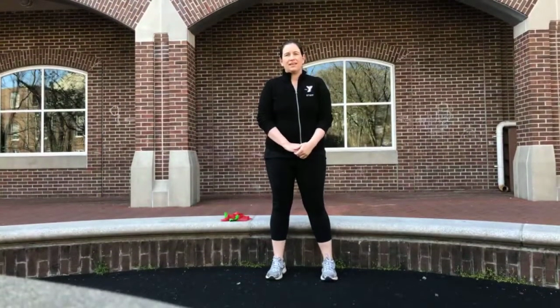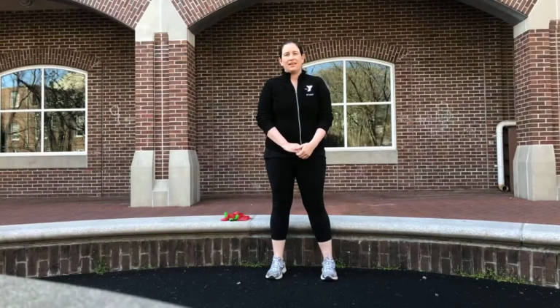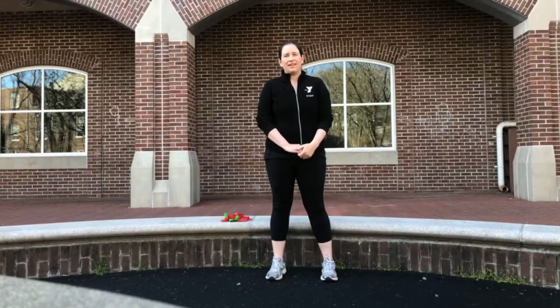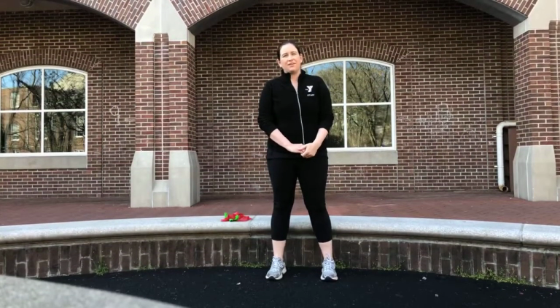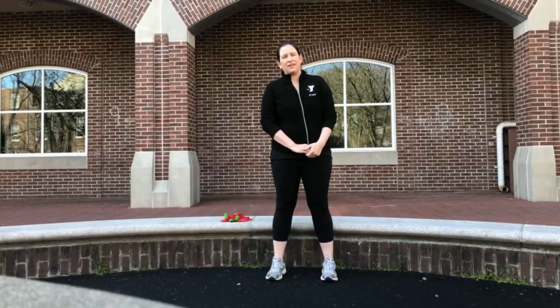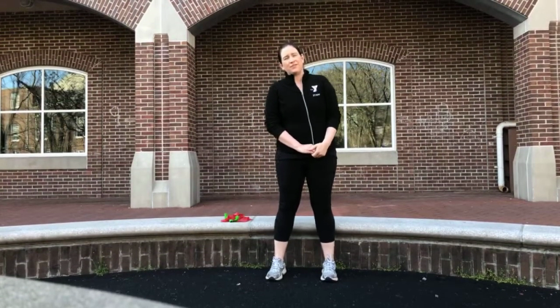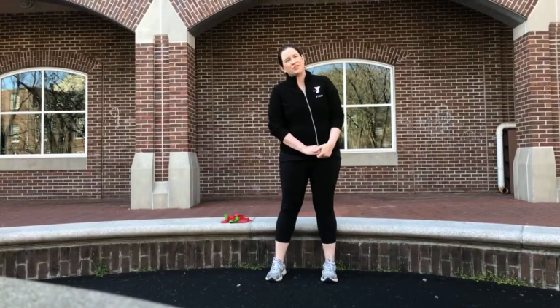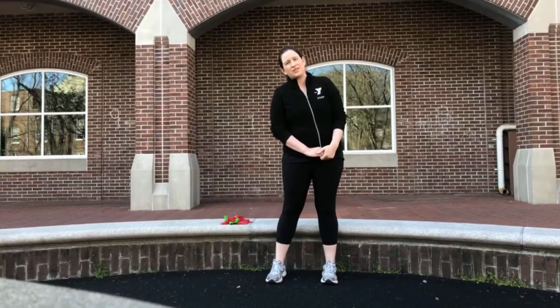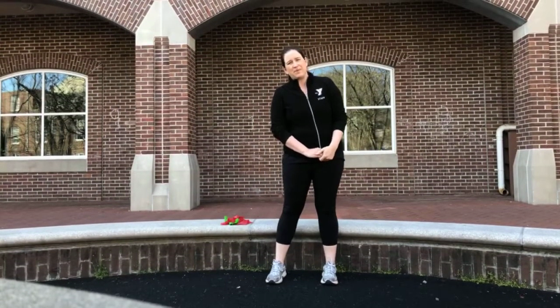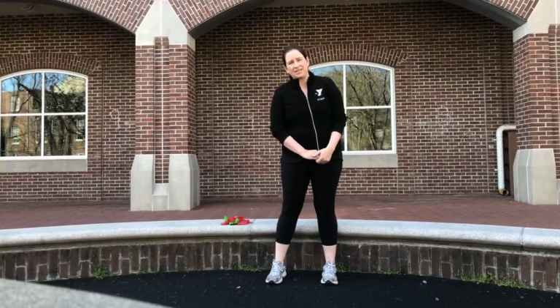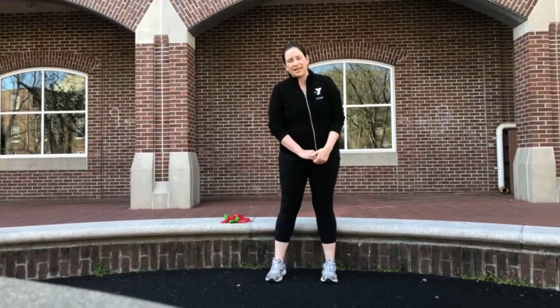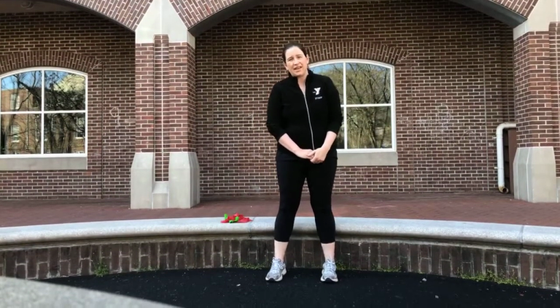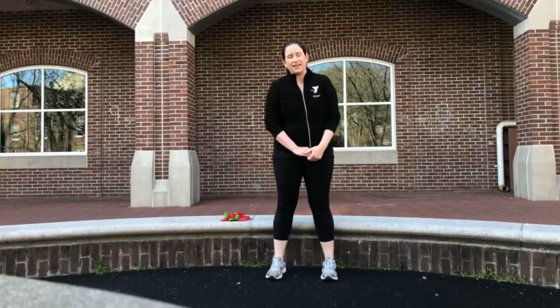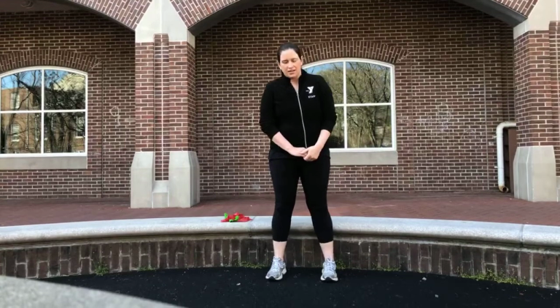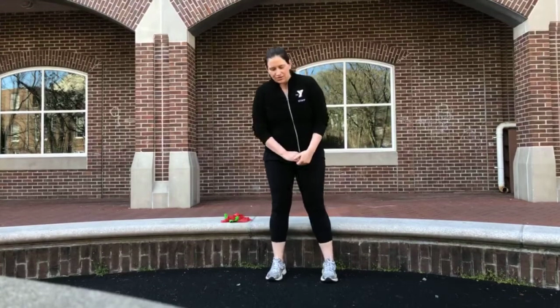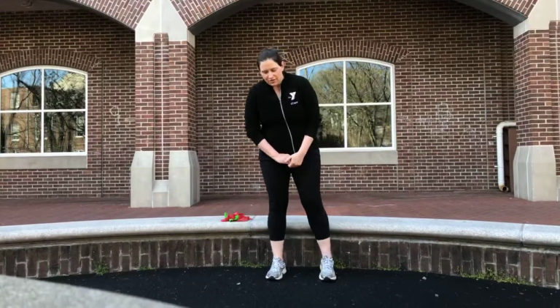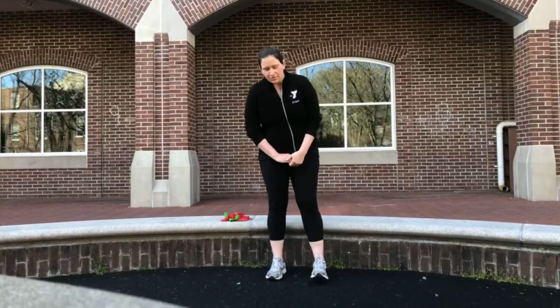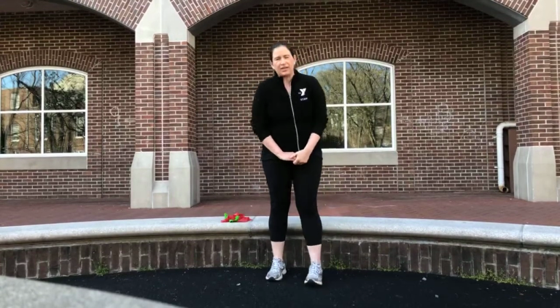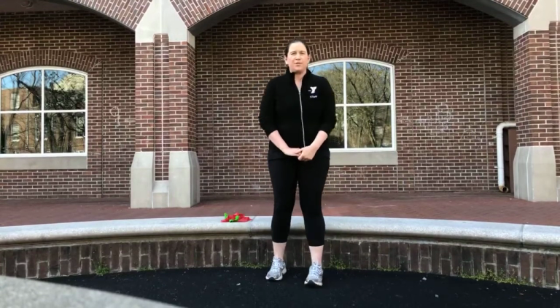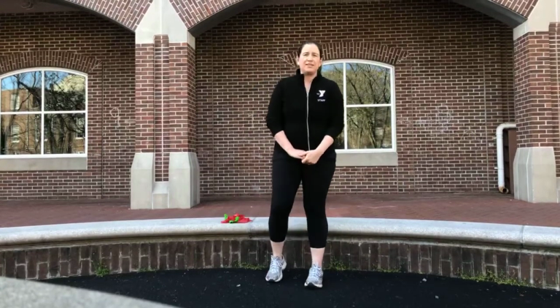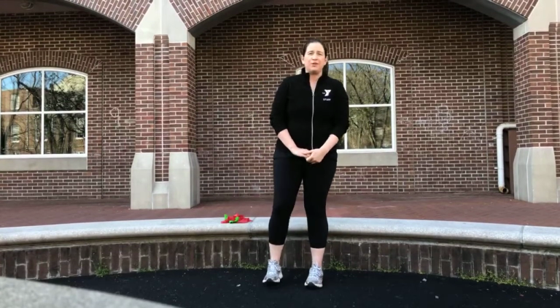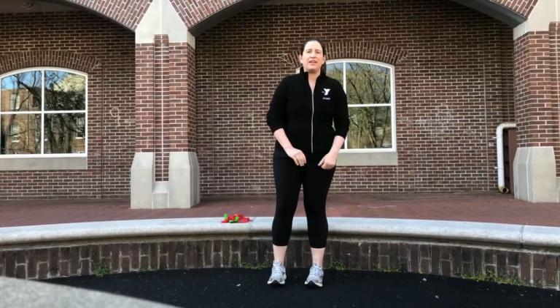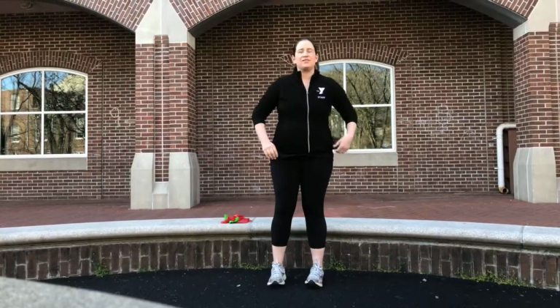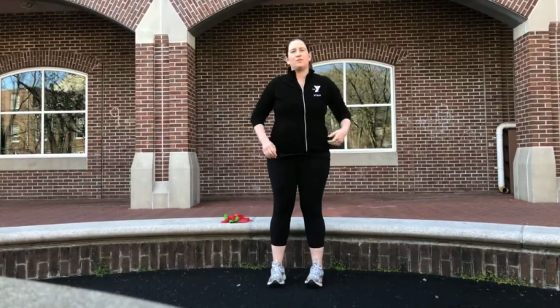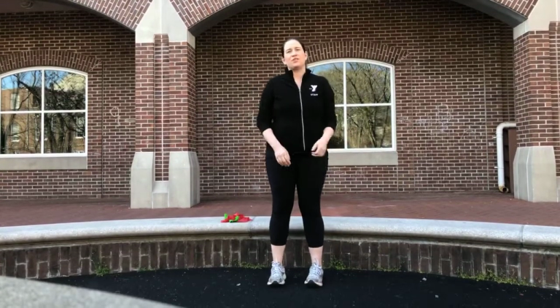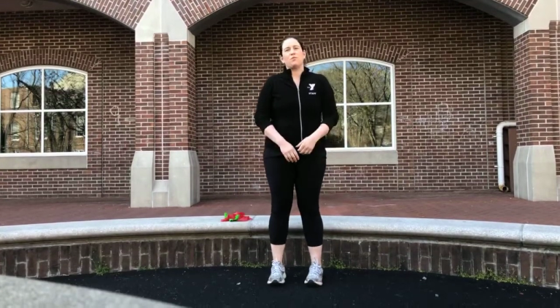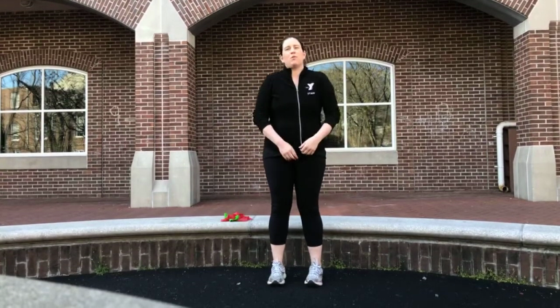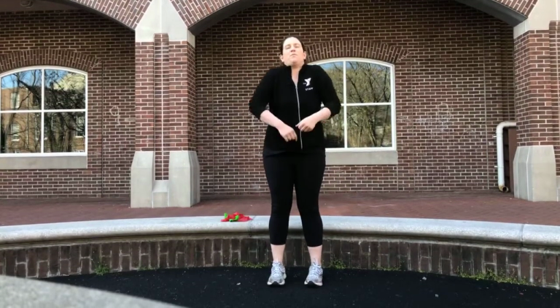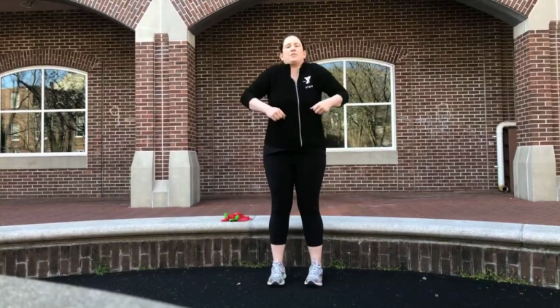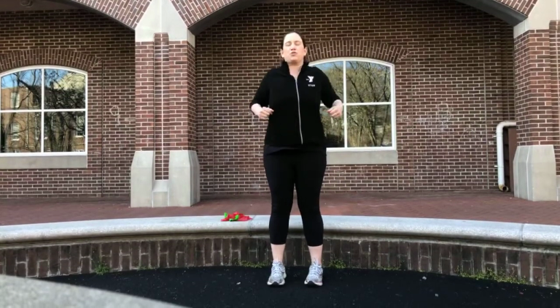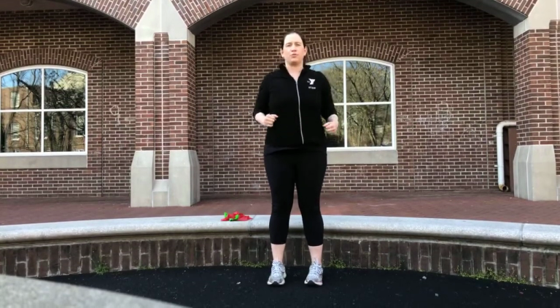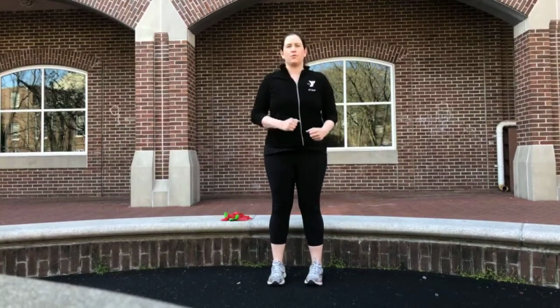Hey, Laura here for Stretch and Bands today. So we just want to keep you guys moving. We're just going to warm up with some shoulder rolls.